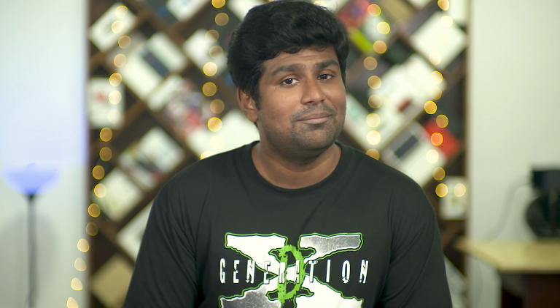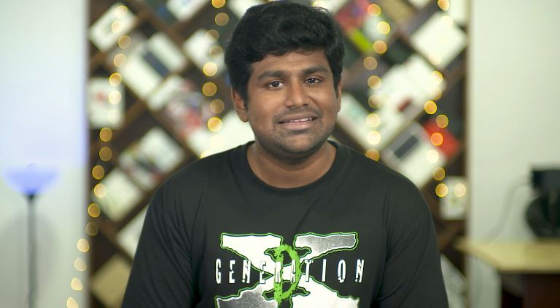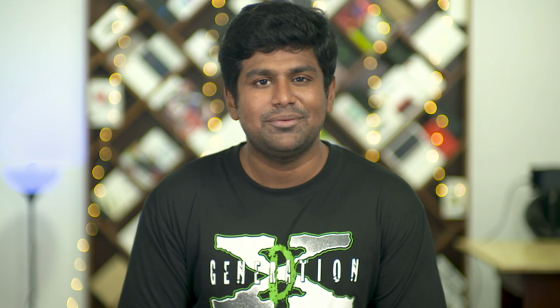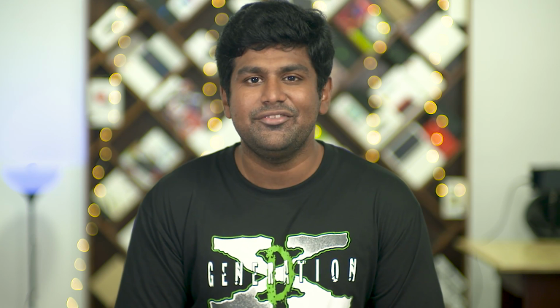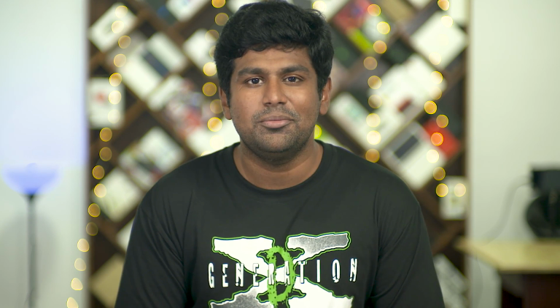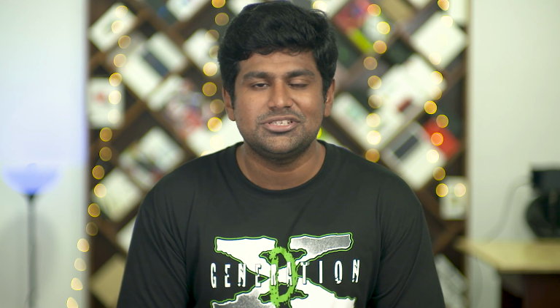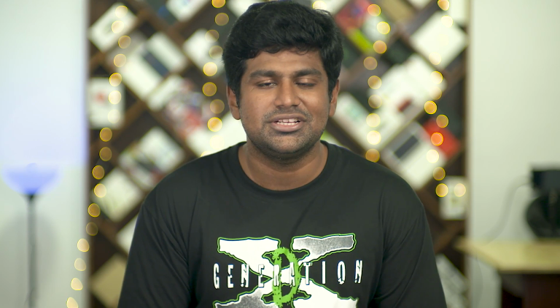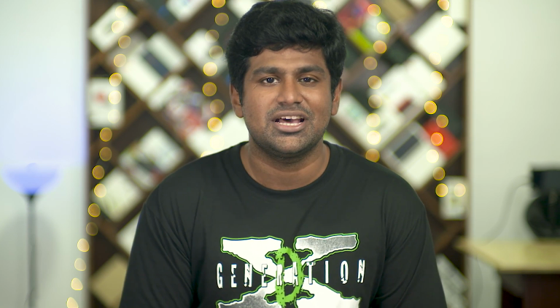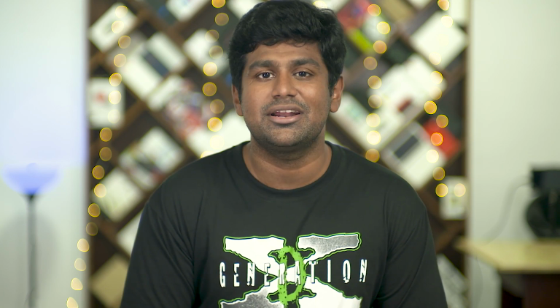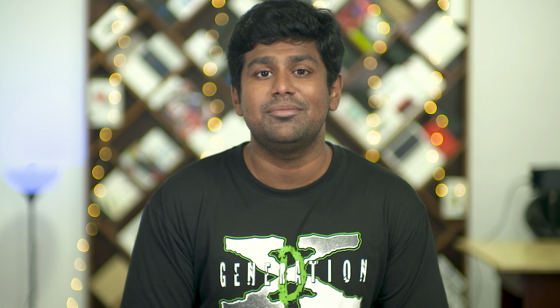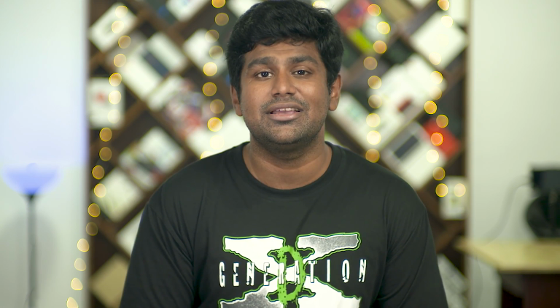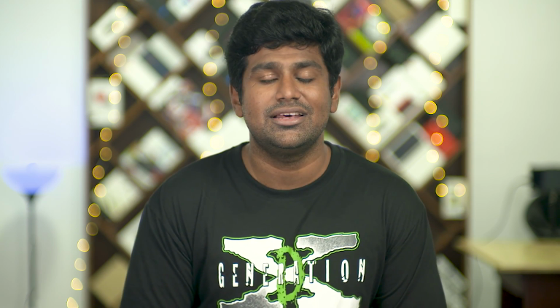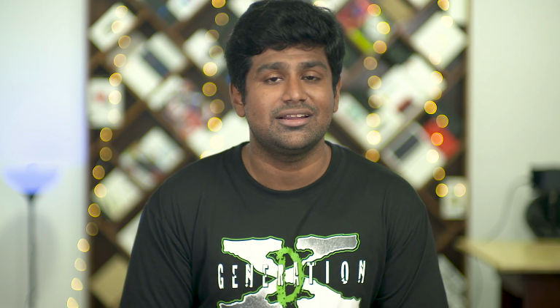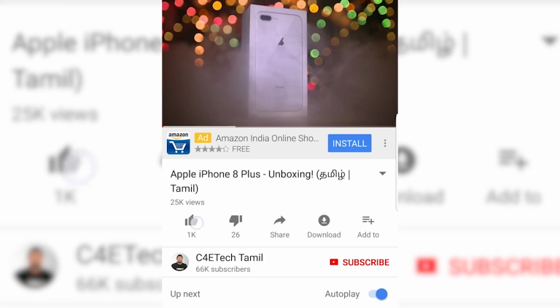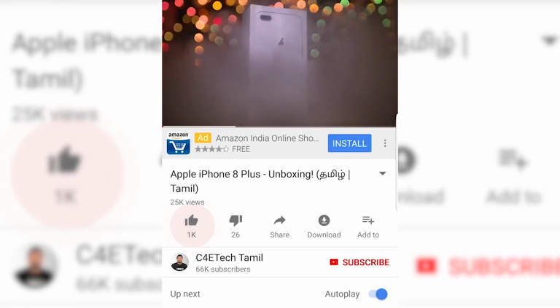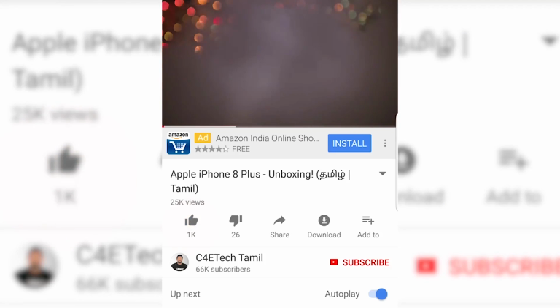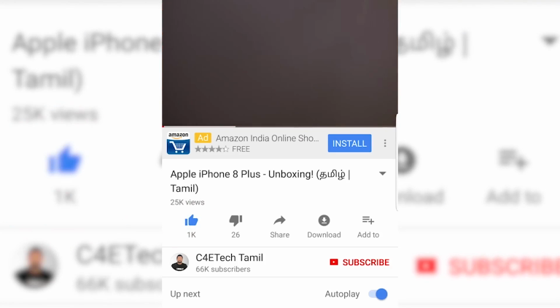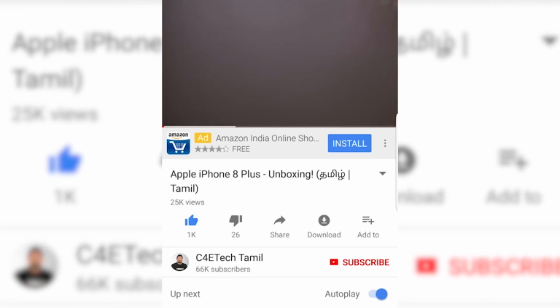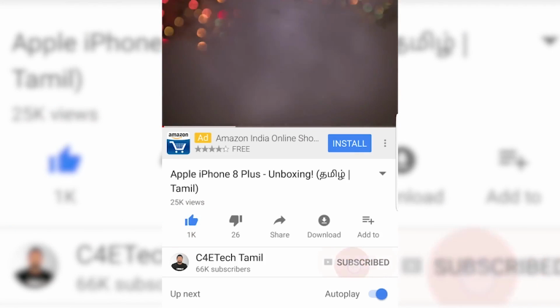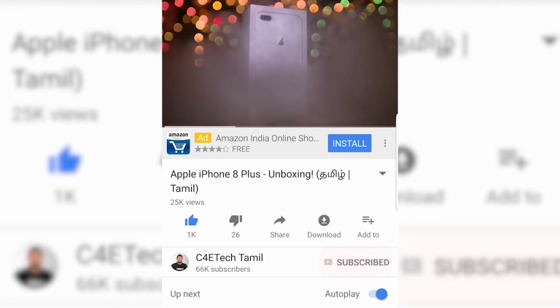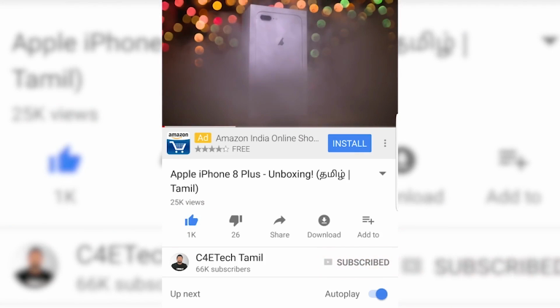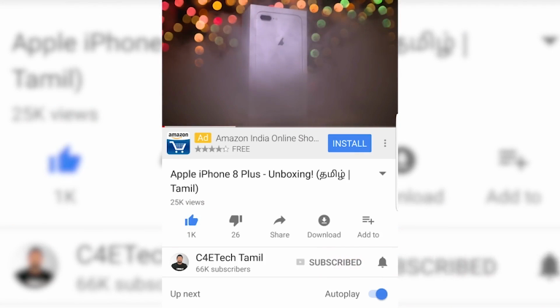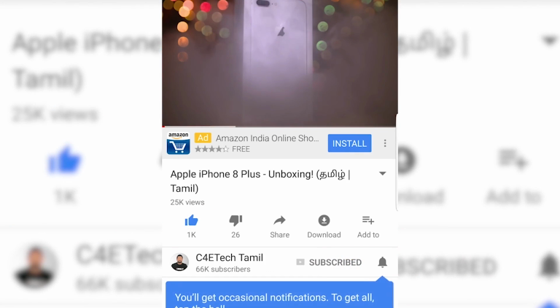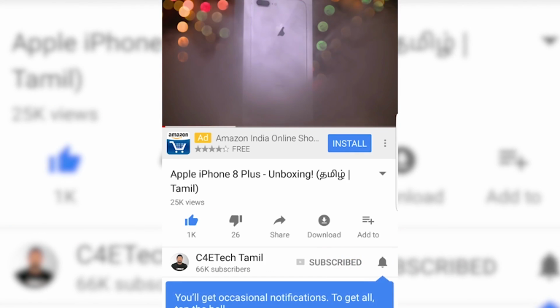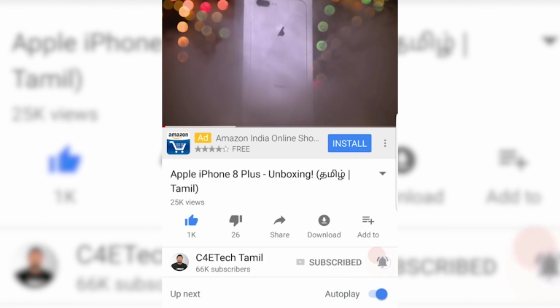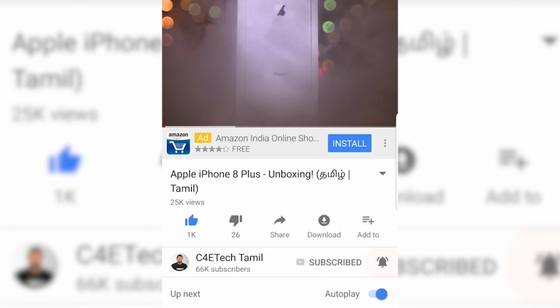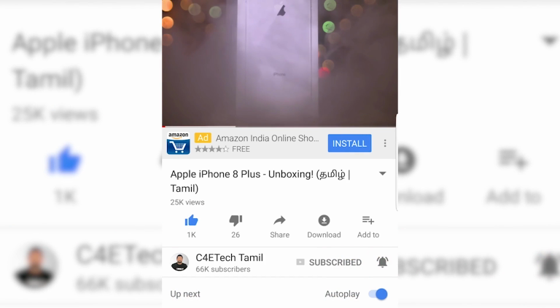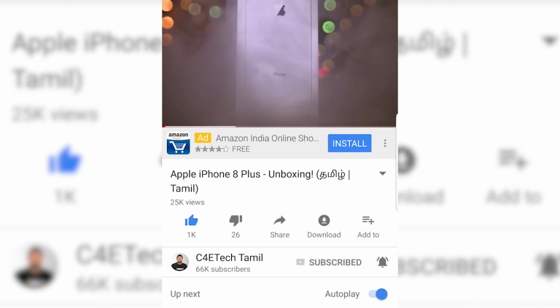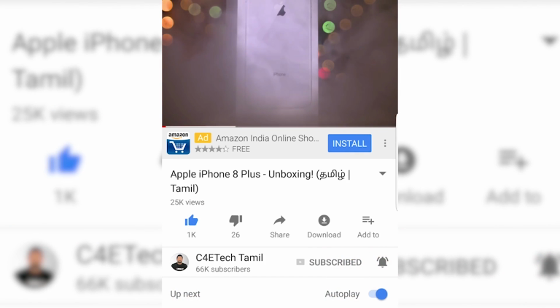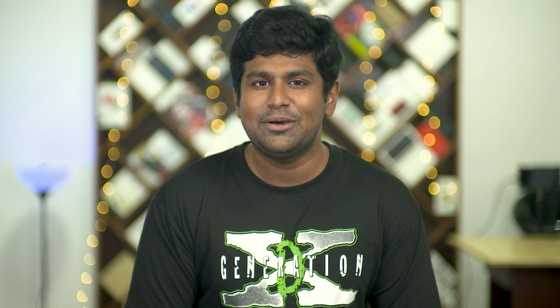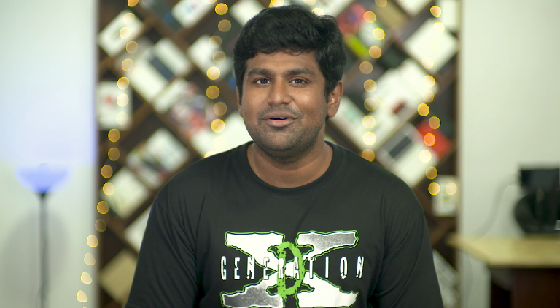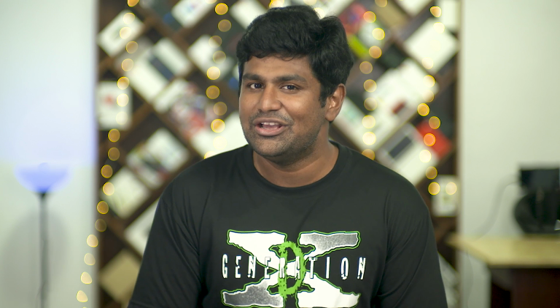If you want to watch this video, hit the thumbs up button, subscribe, and press the bell icon. Now let's go to the video.